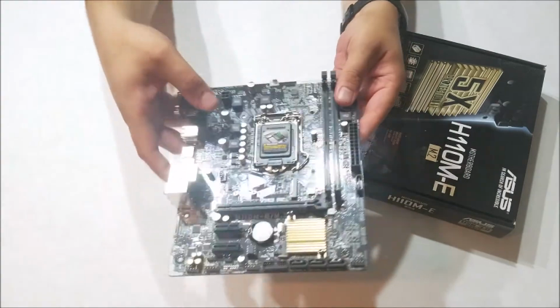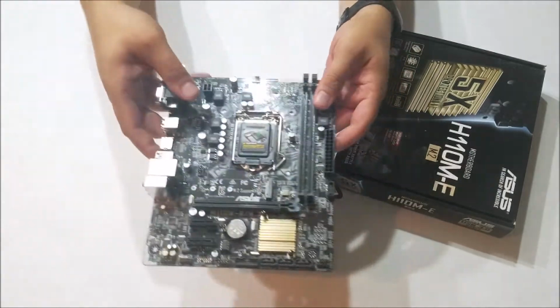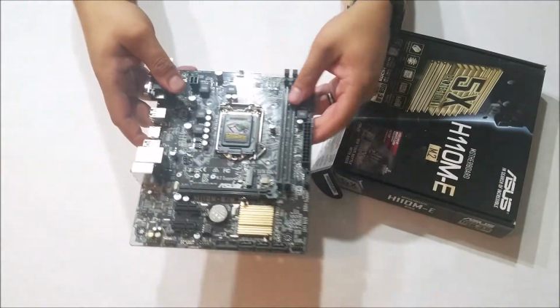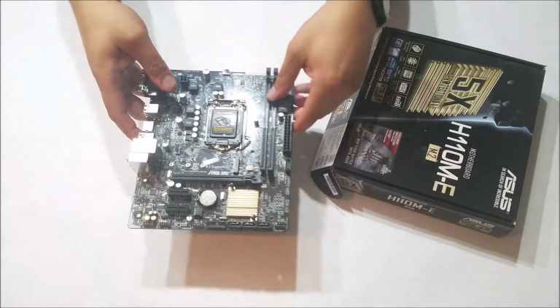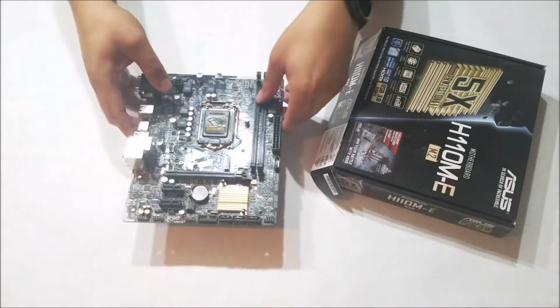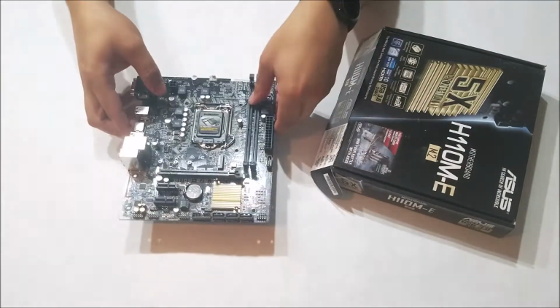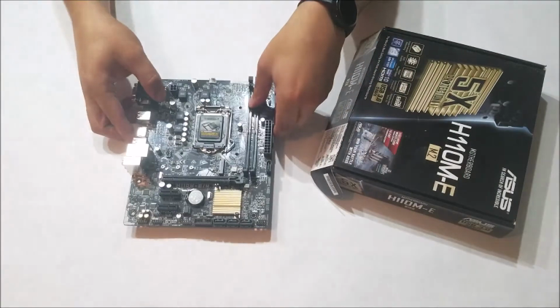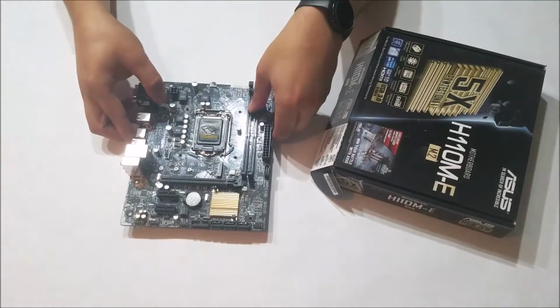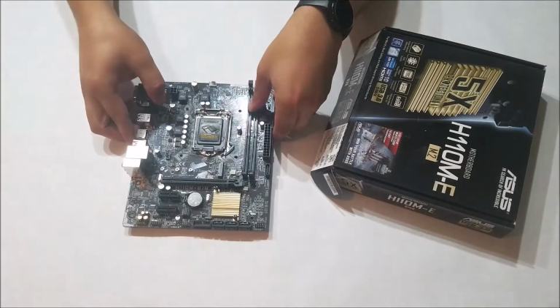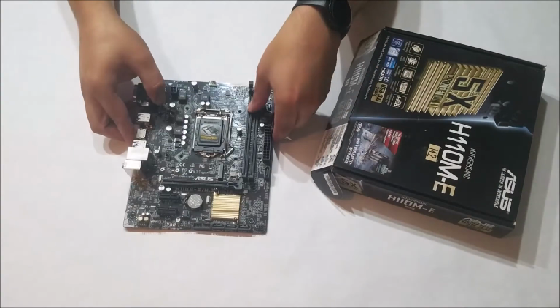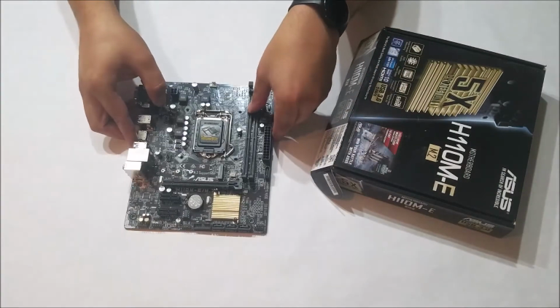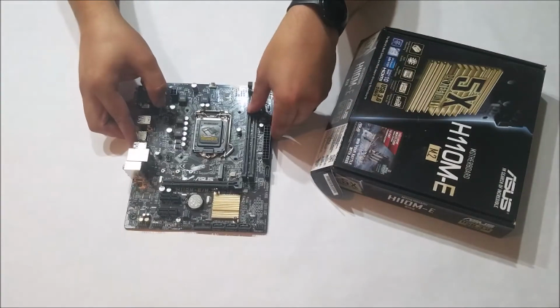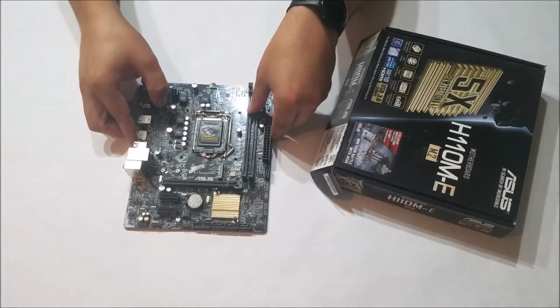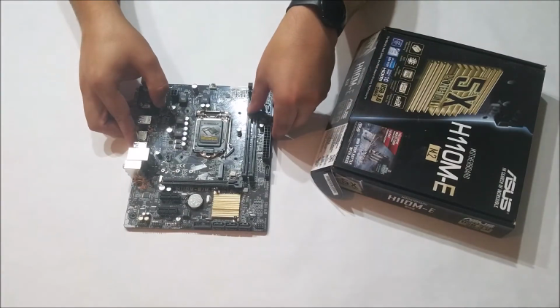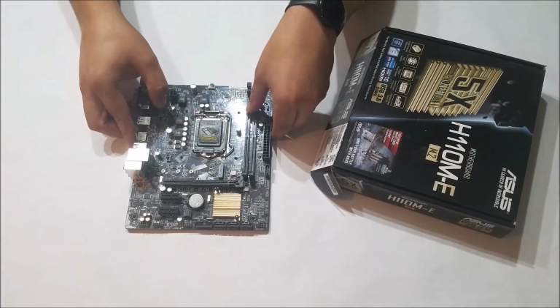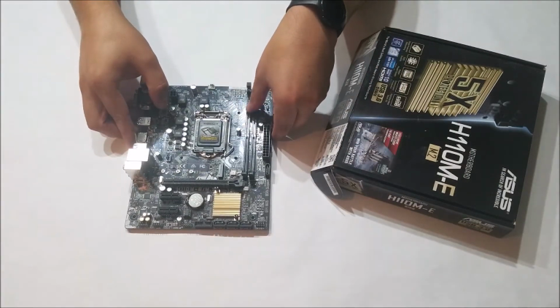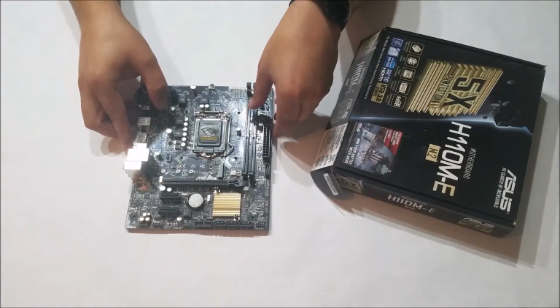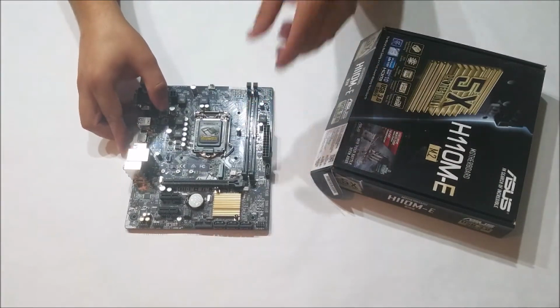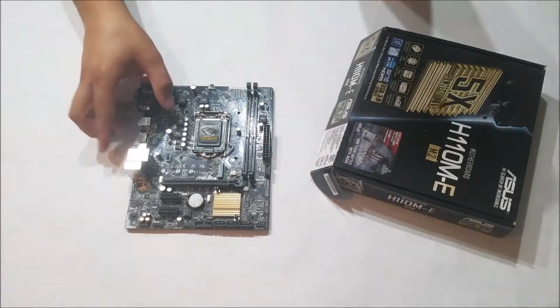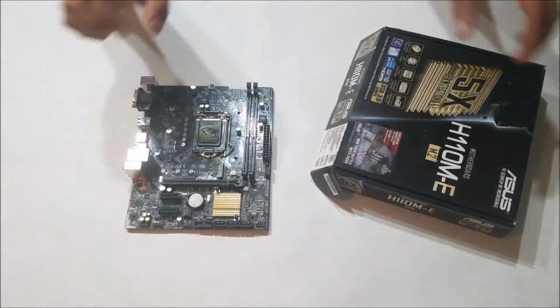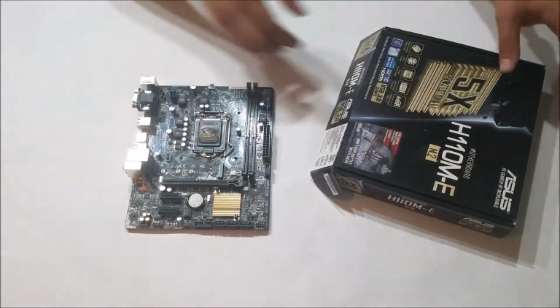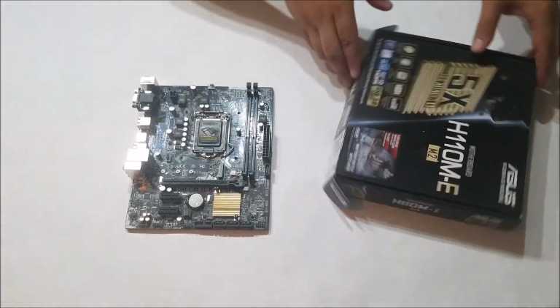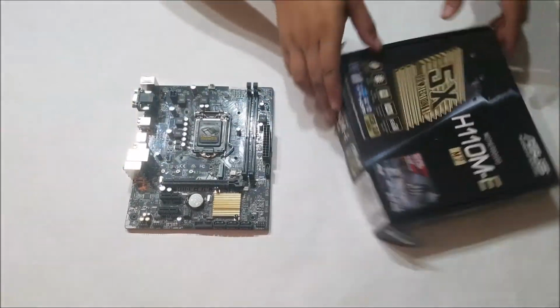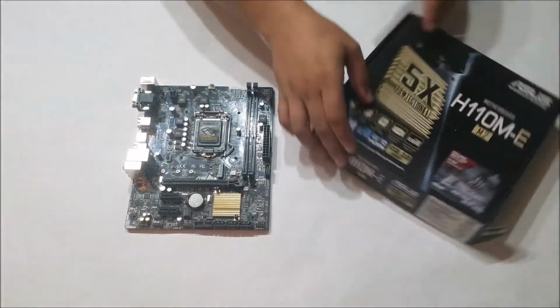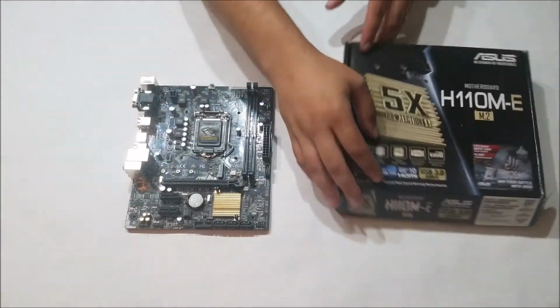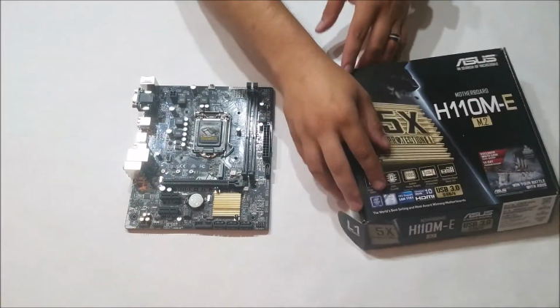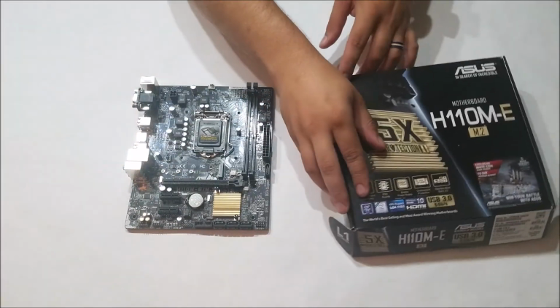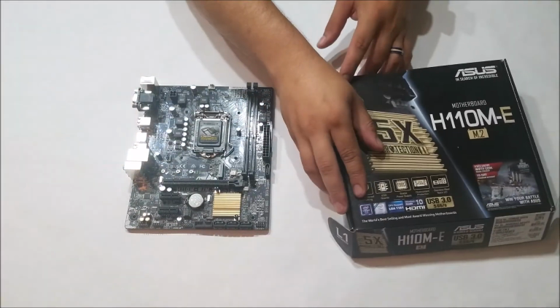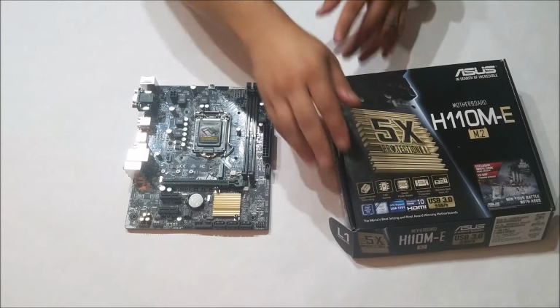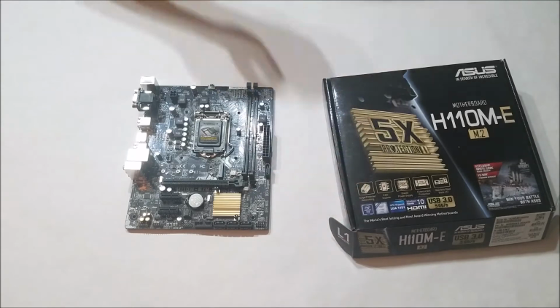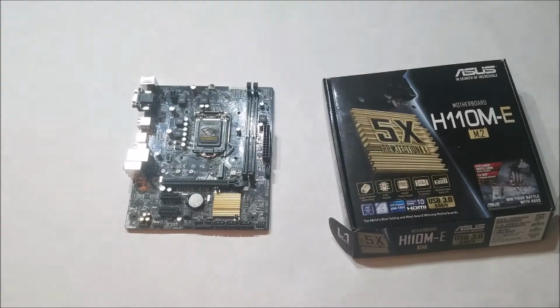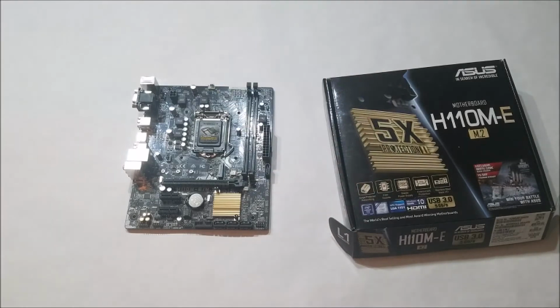And that's a quick overview of the H110M-E M.2 motherboard from ASUS. Thanks for watching.